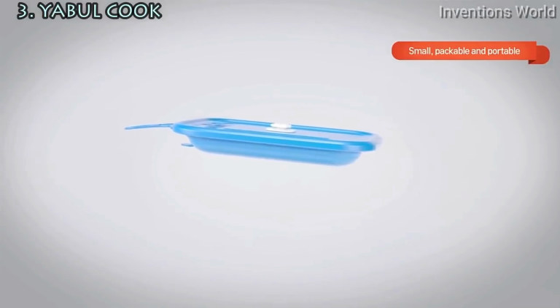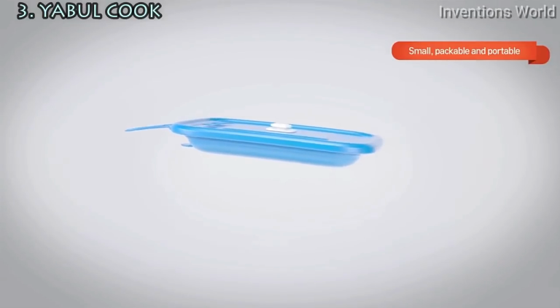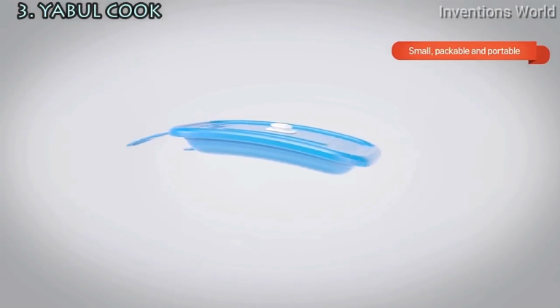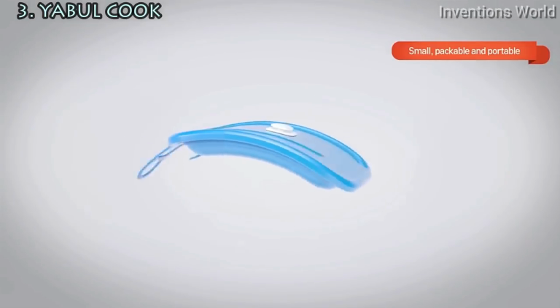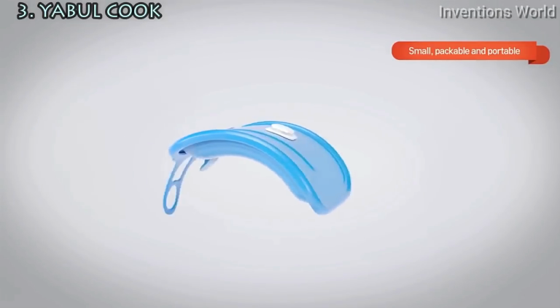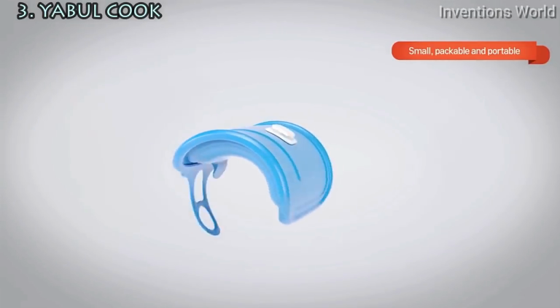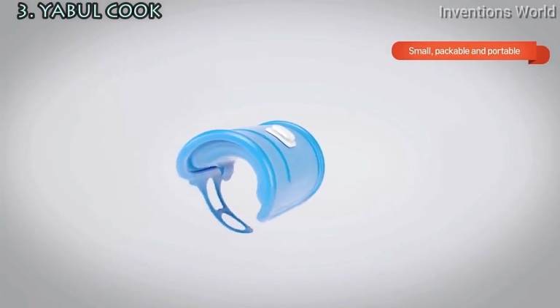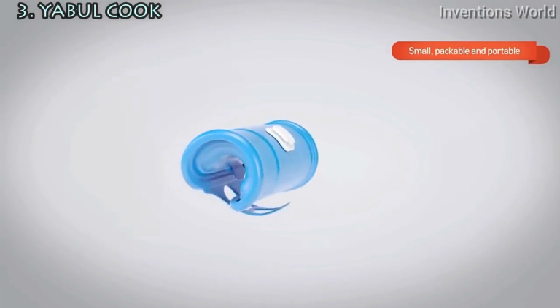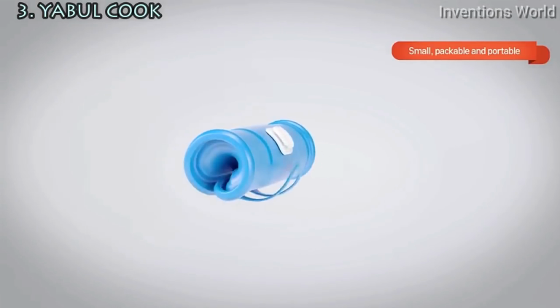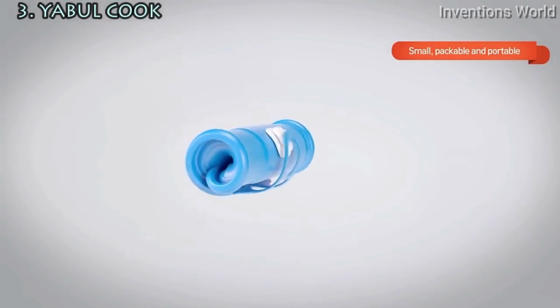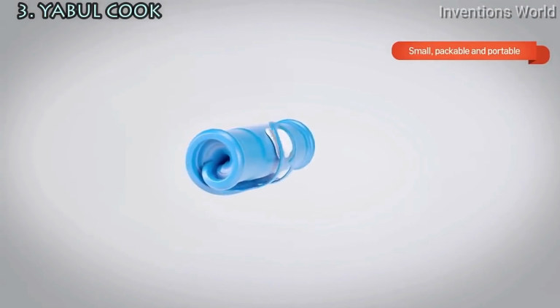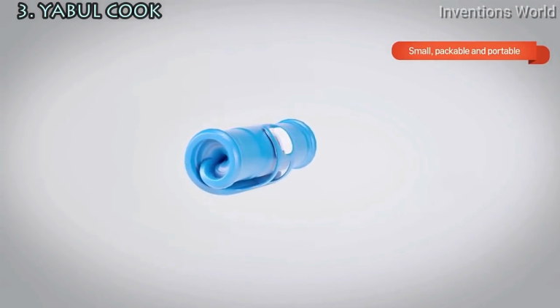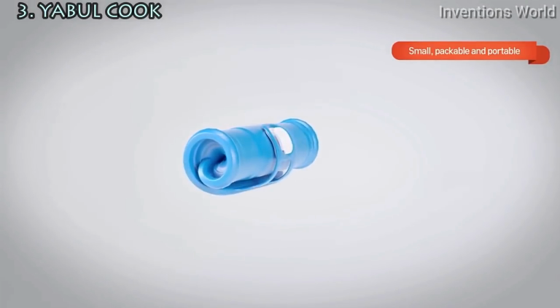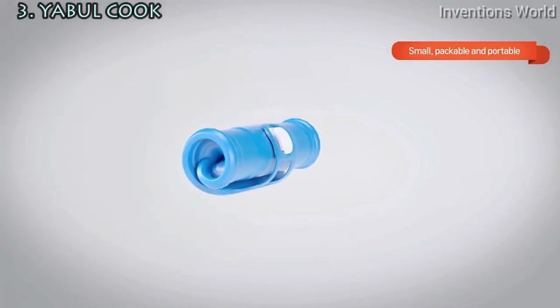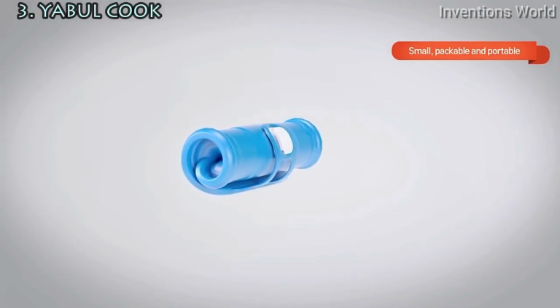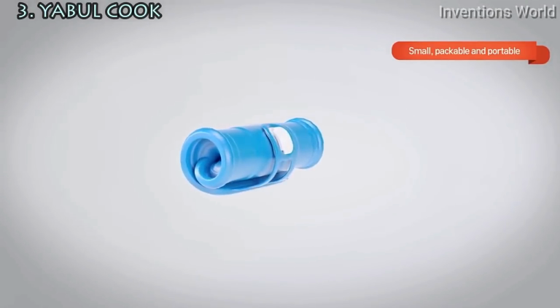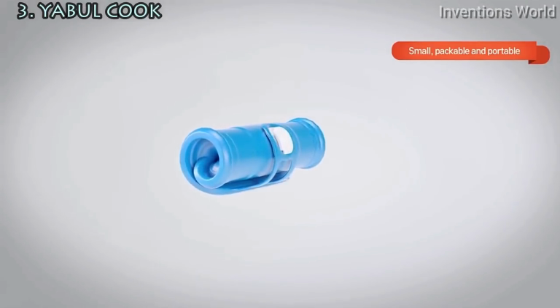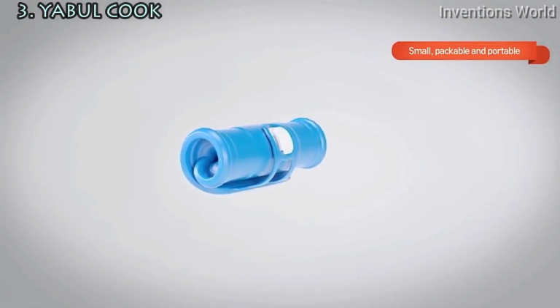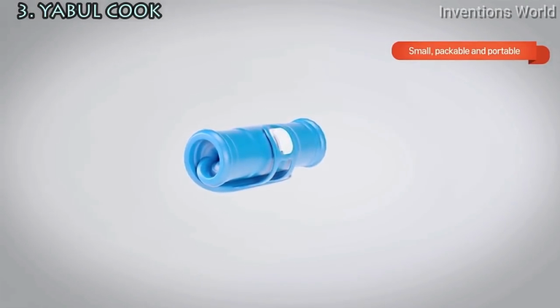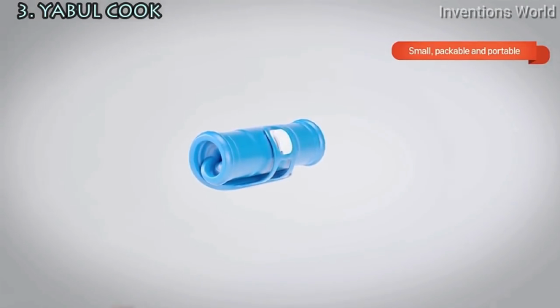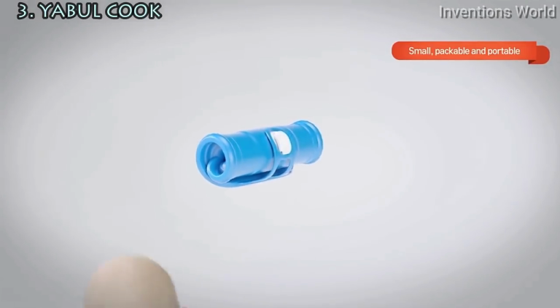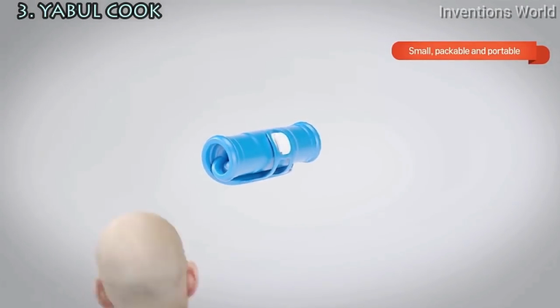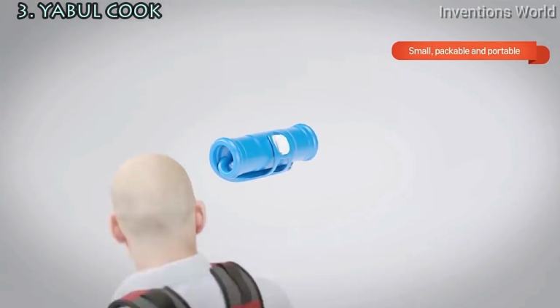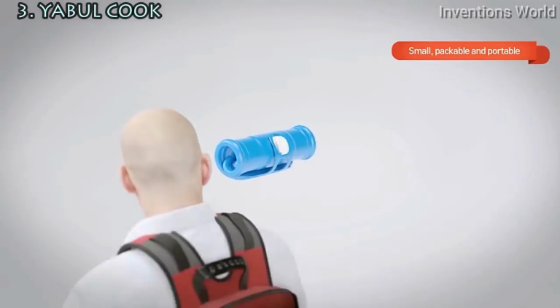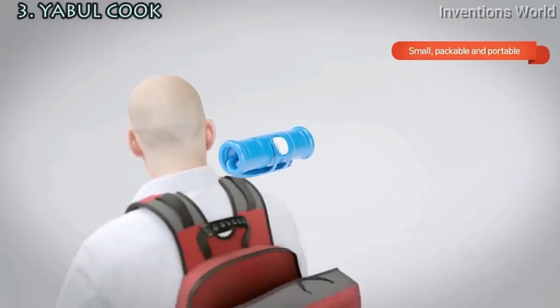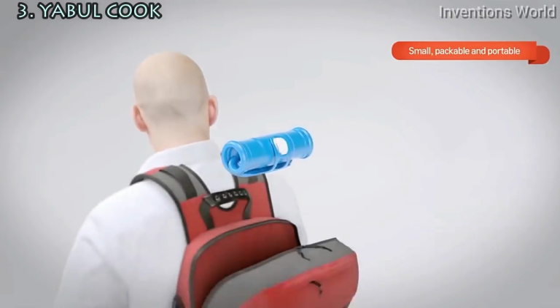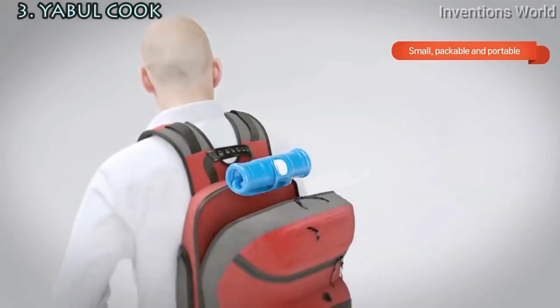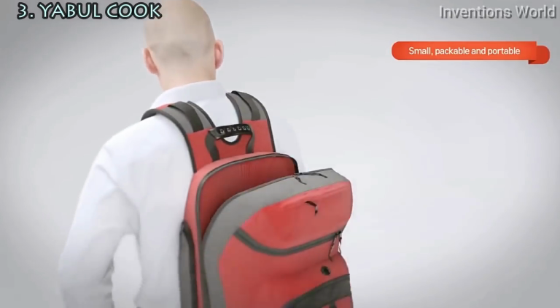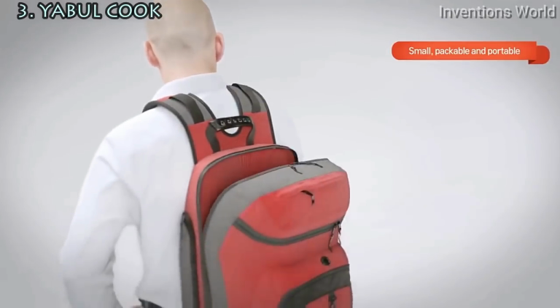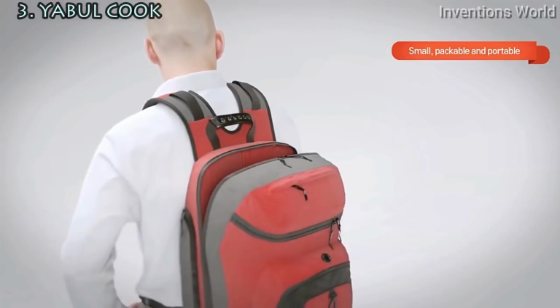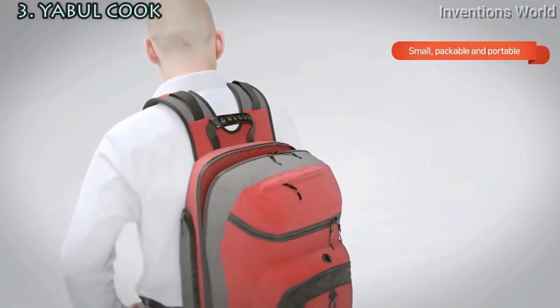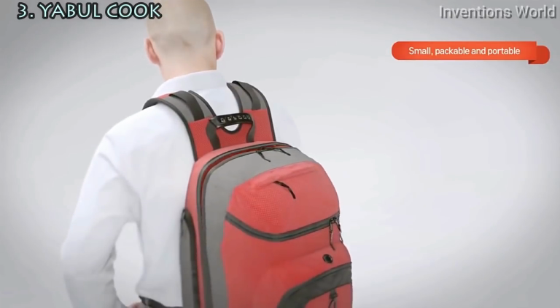Yaburkuk is also designed to be compact and light. Roll it up for easy storing and carrying.